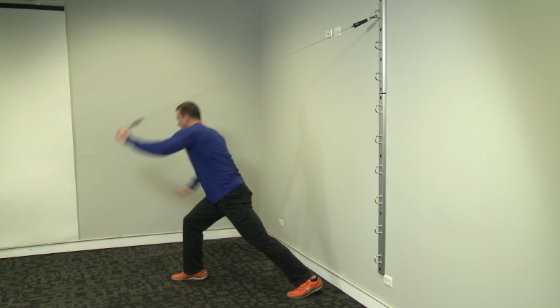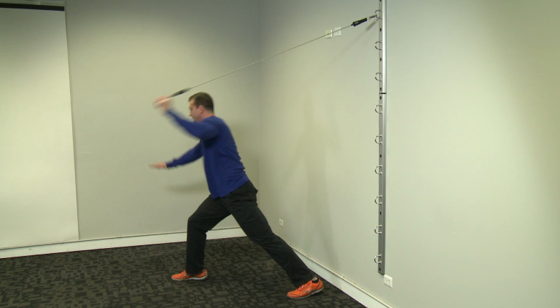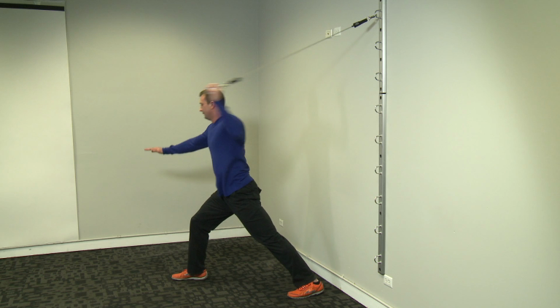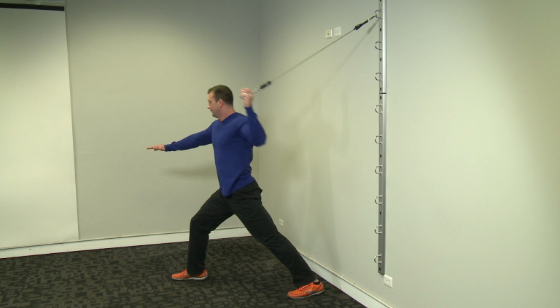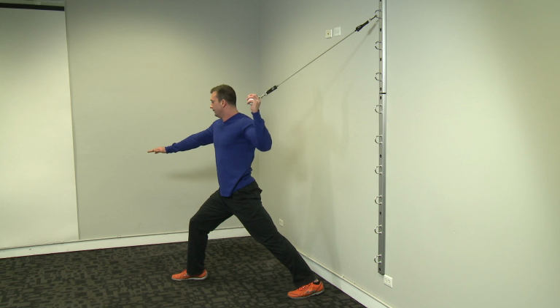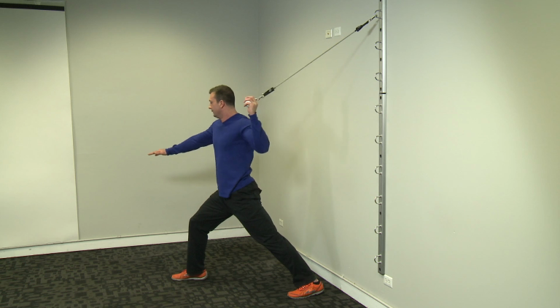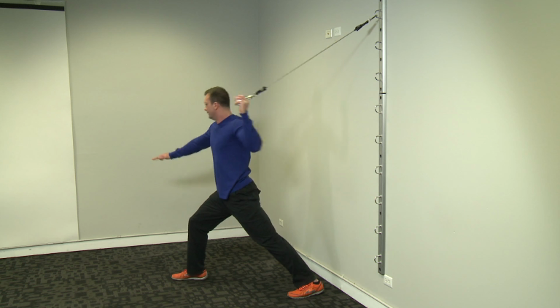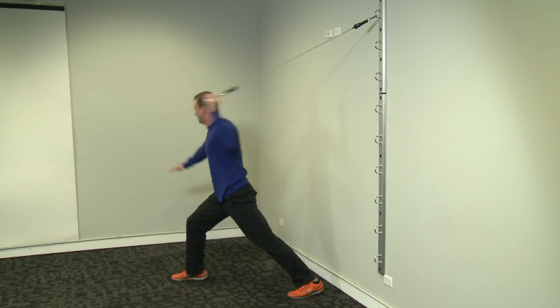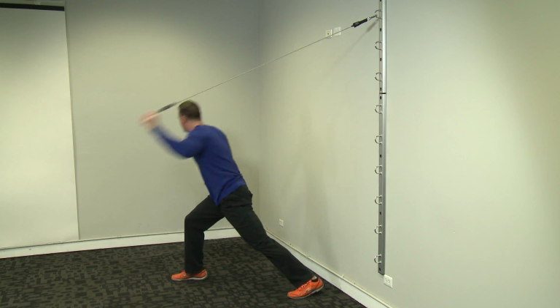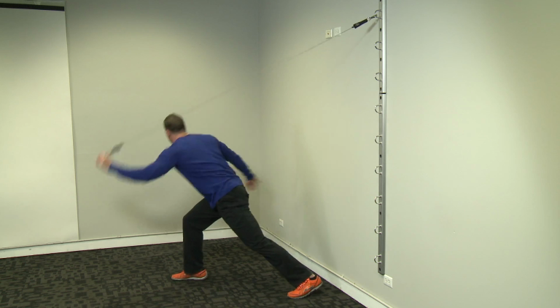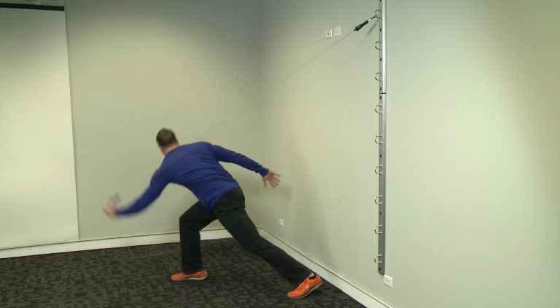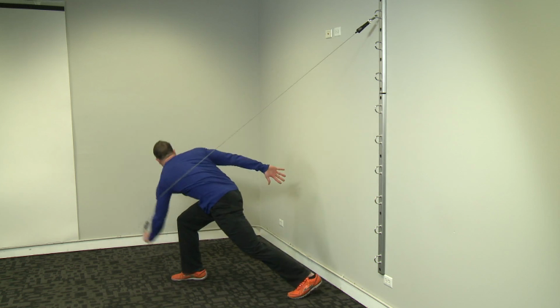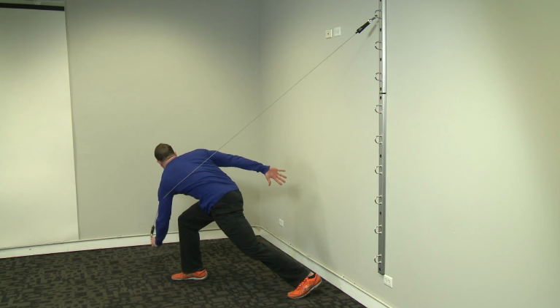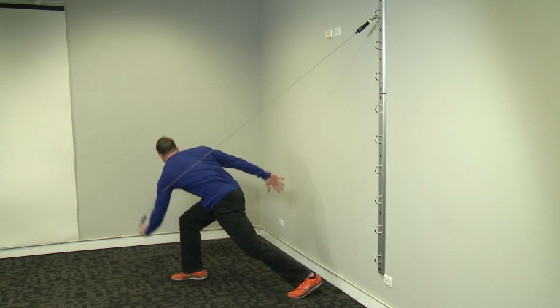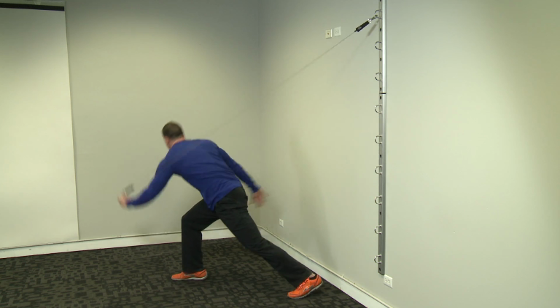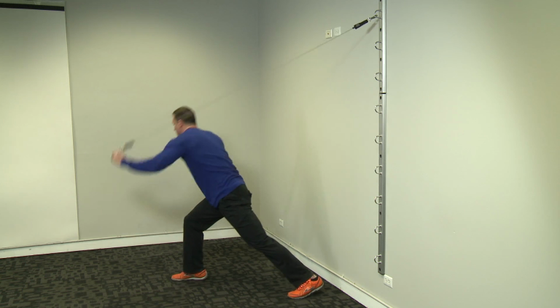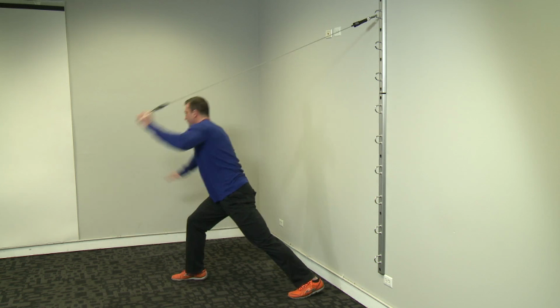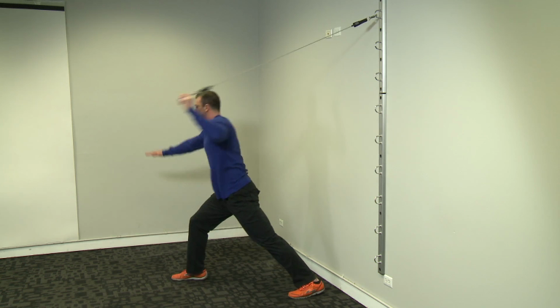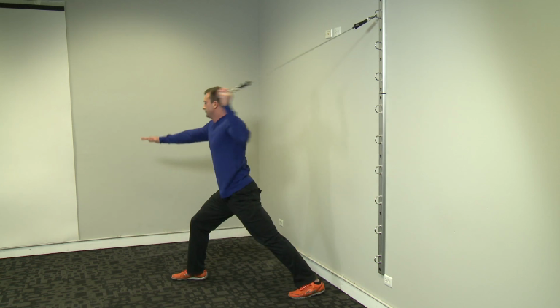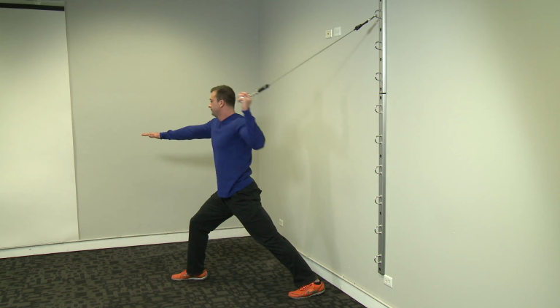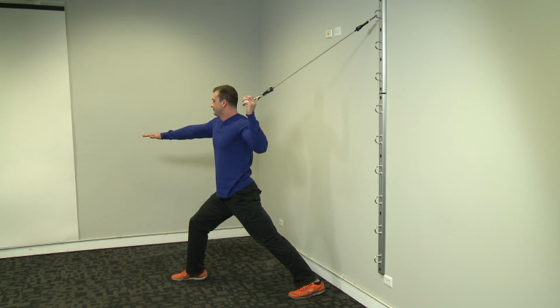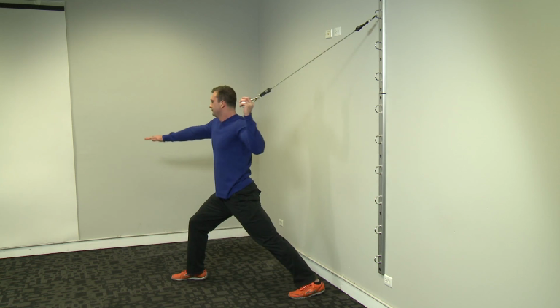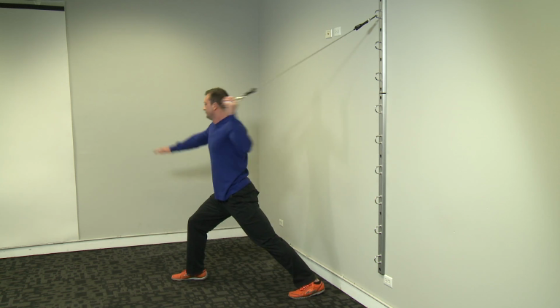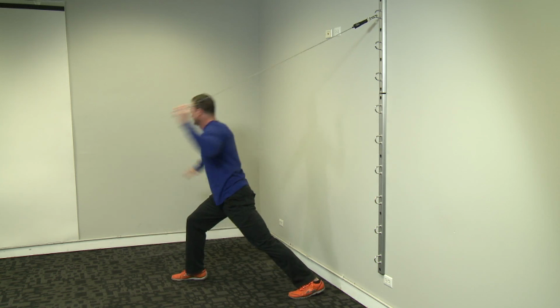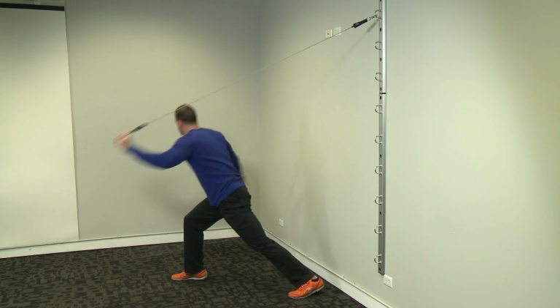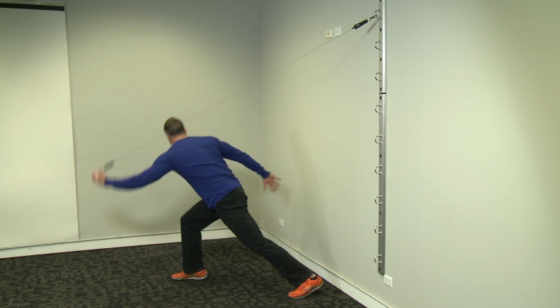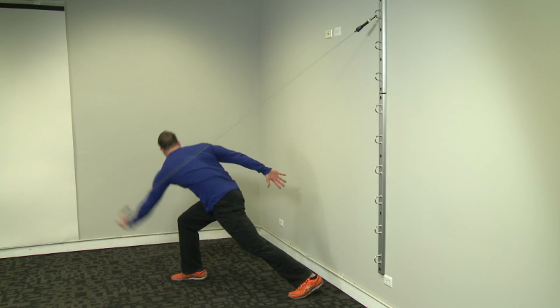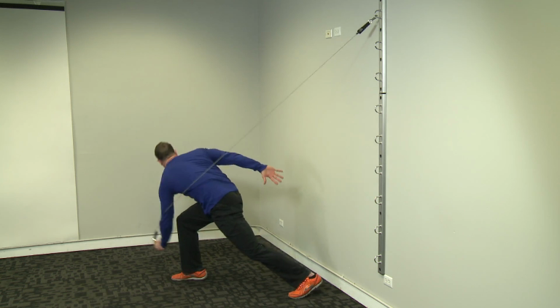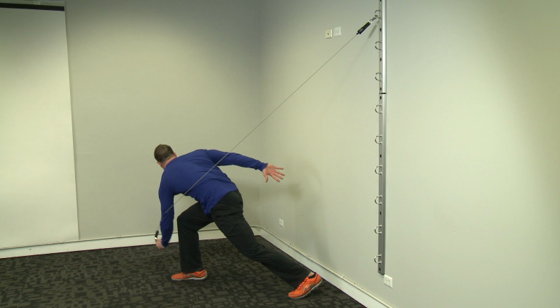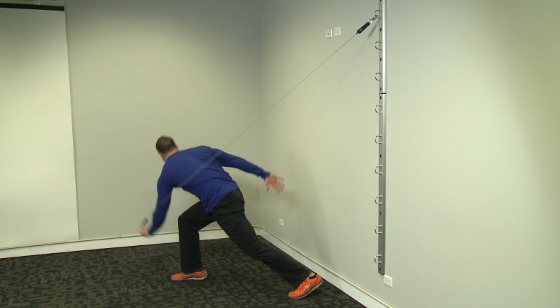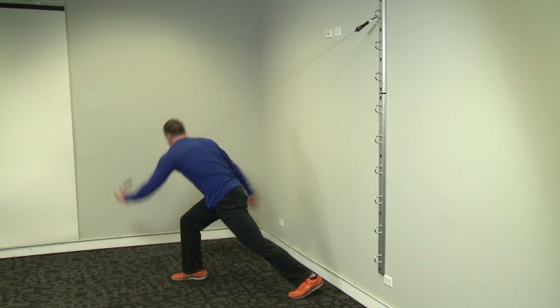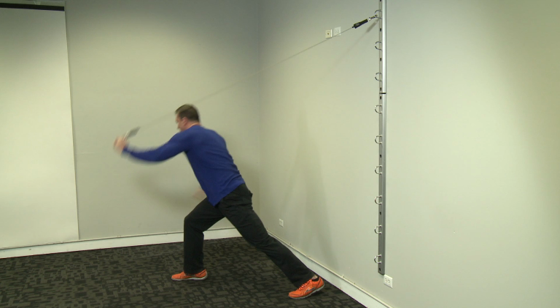Perform 12 to 15 reps. Rest and repeat on the other side of the body.